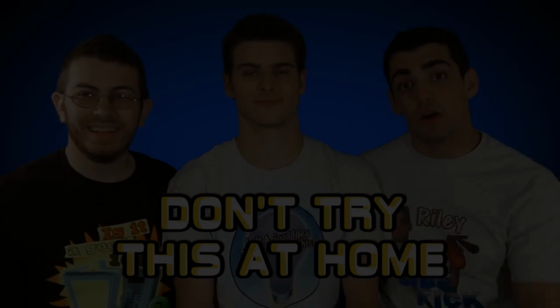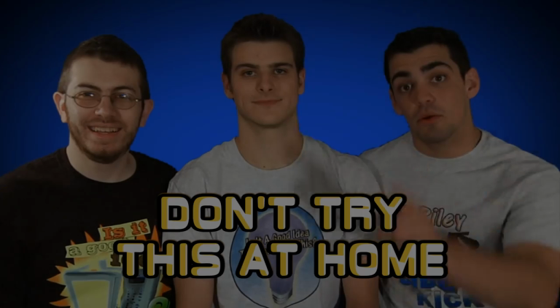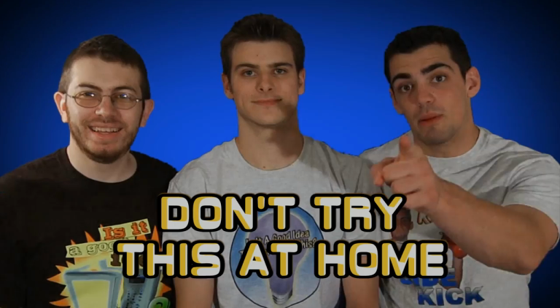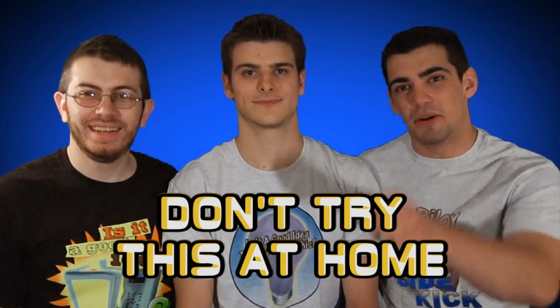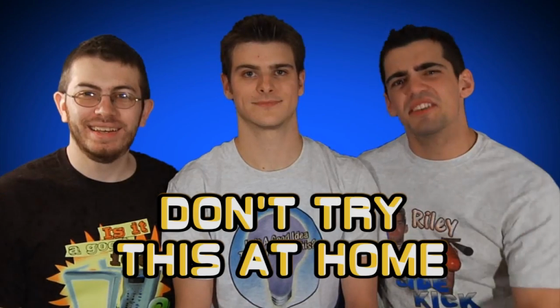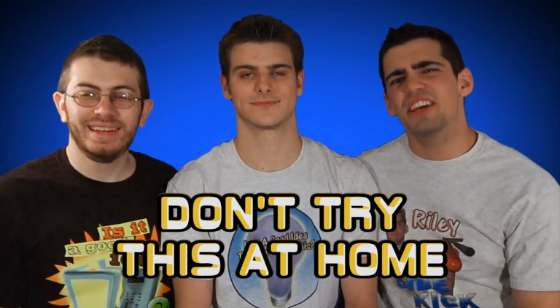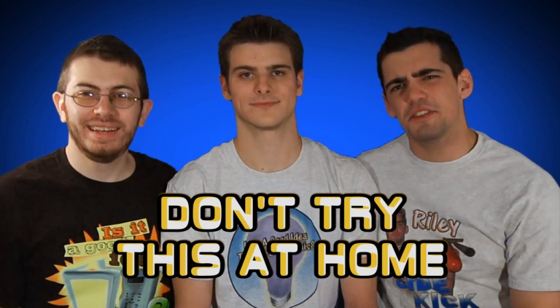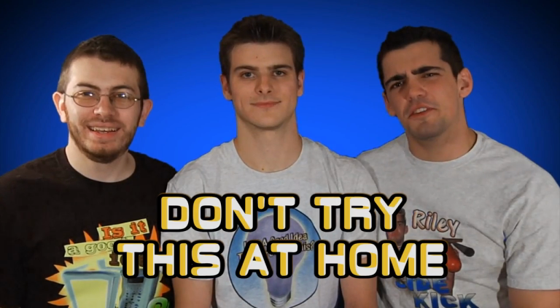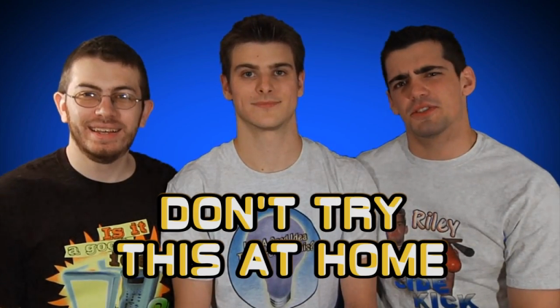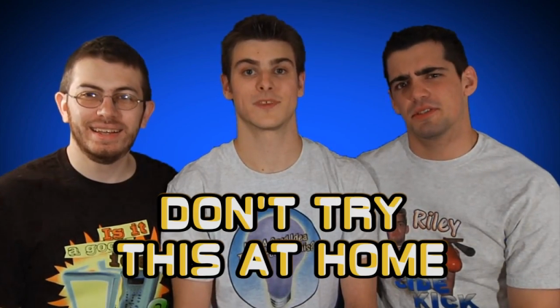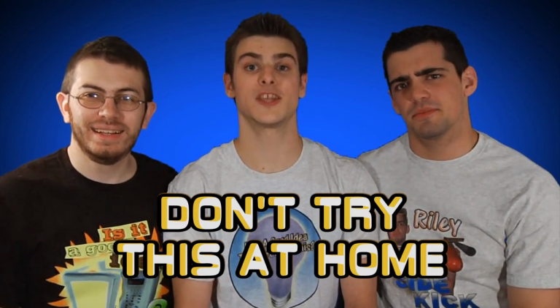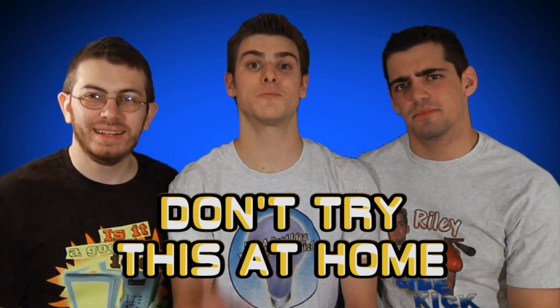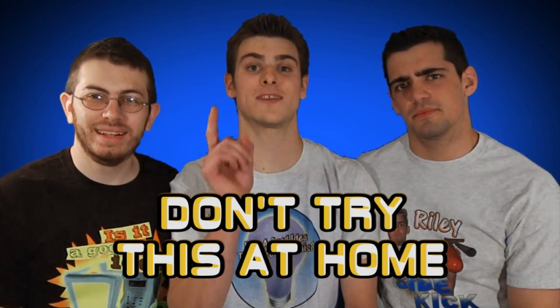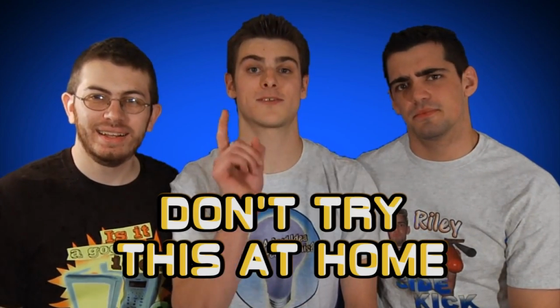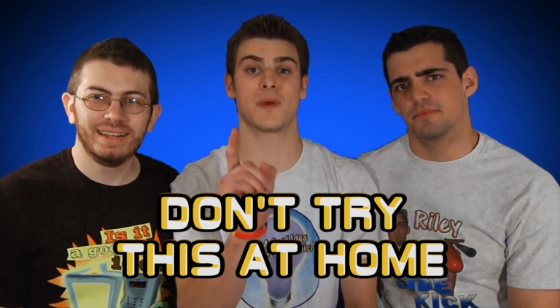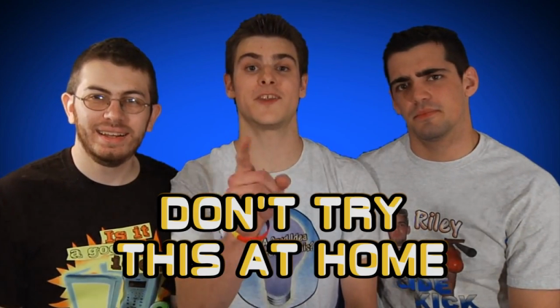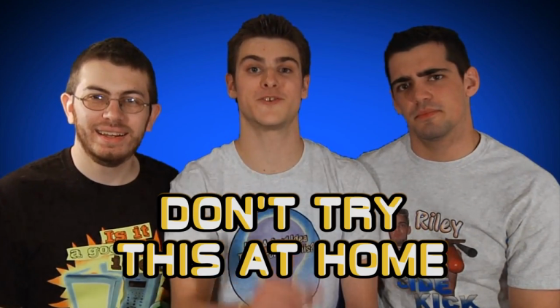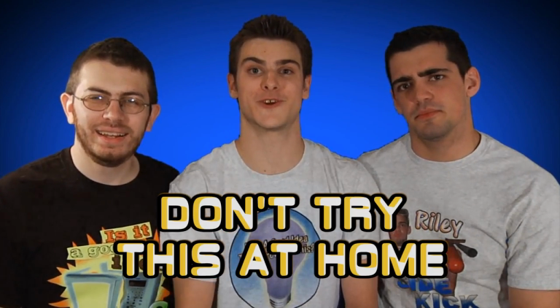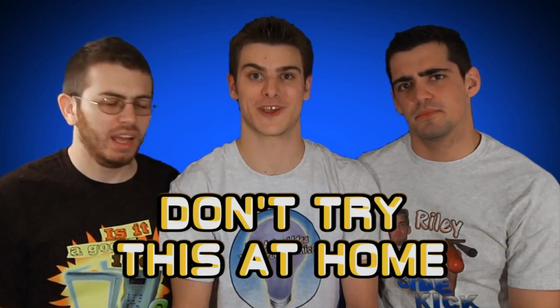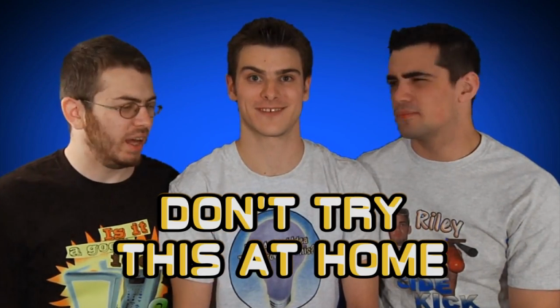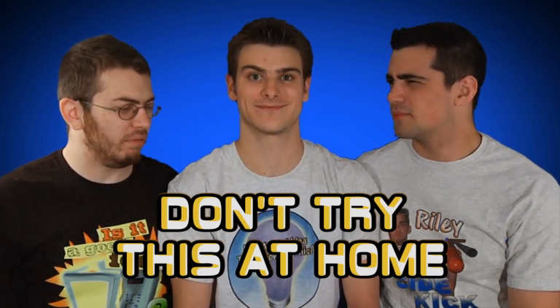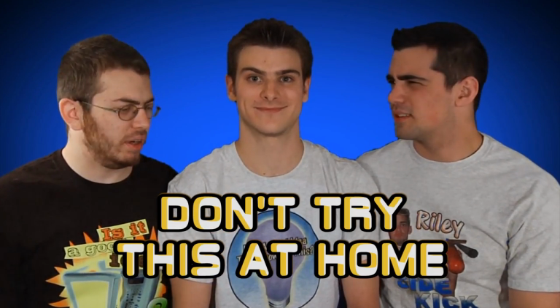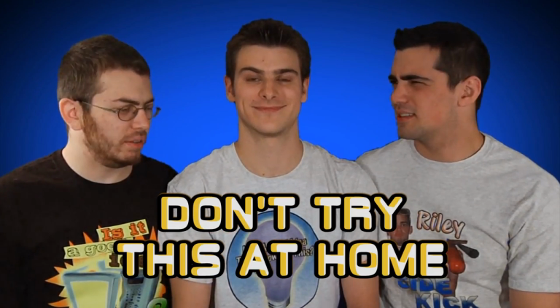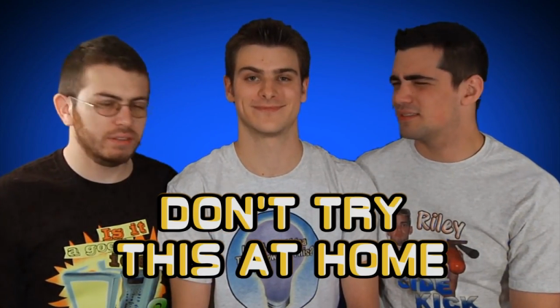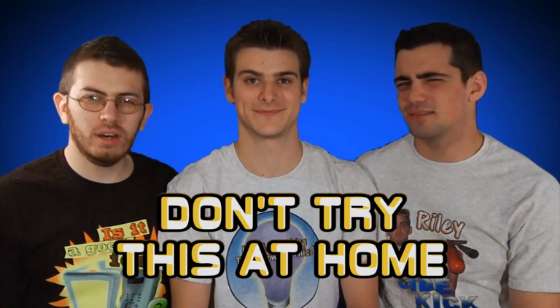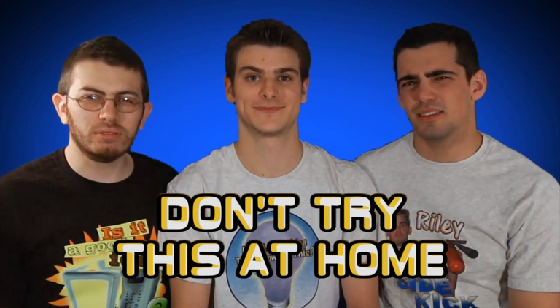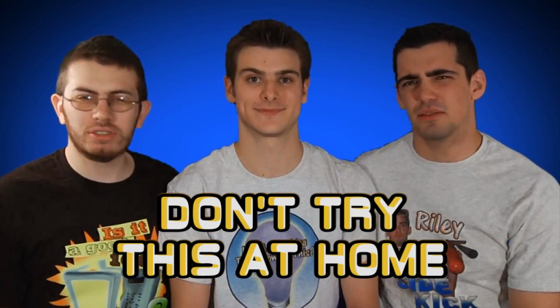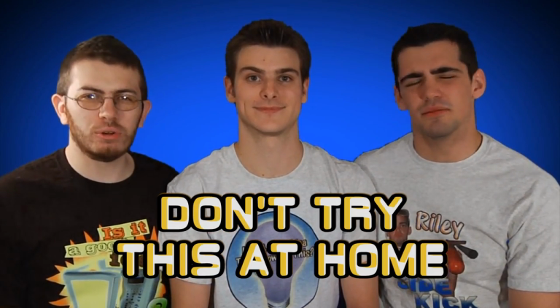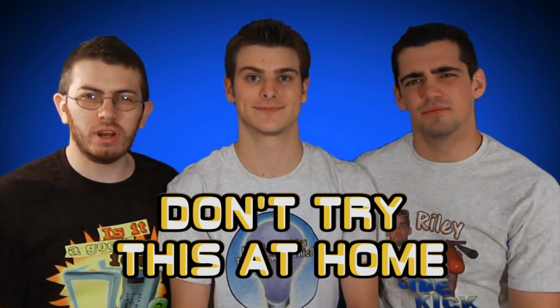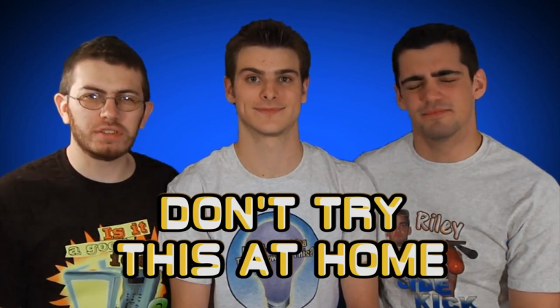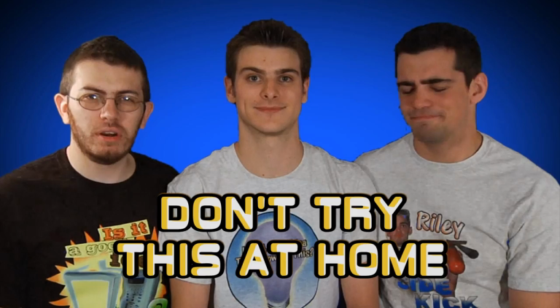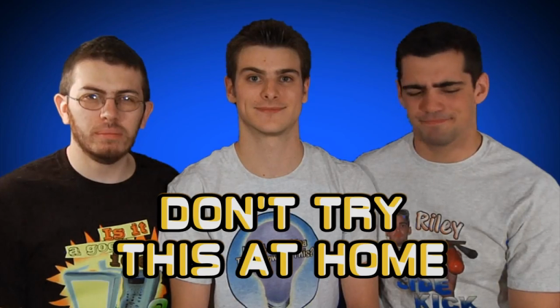Remember, safety first! Get your pet spayed or neutered! No, just don't try this at home.